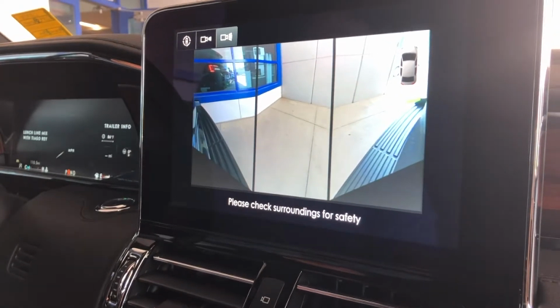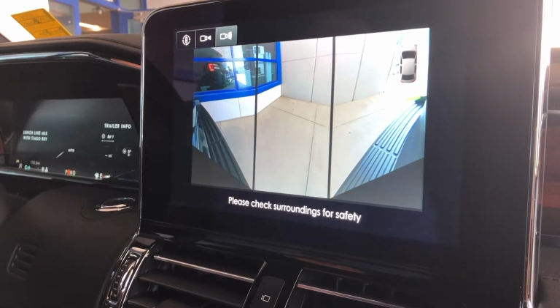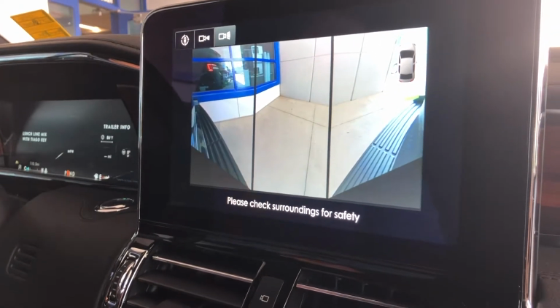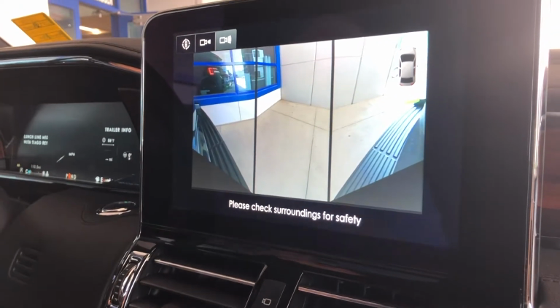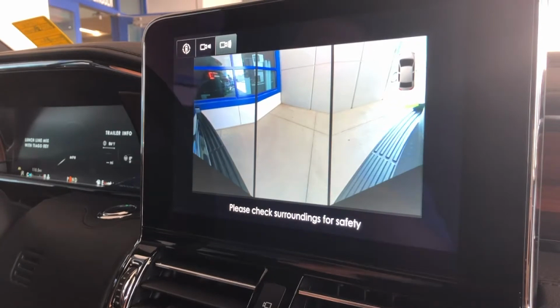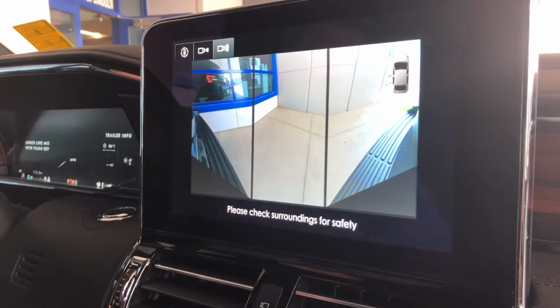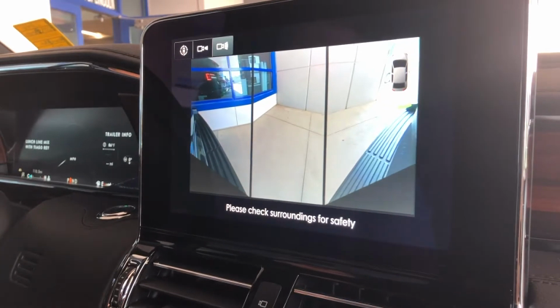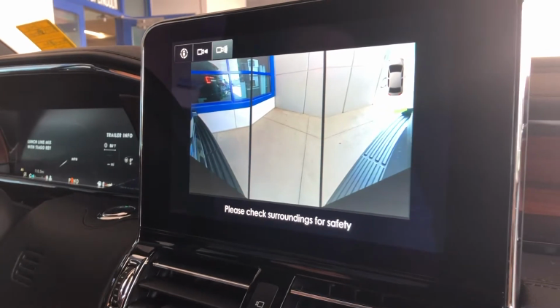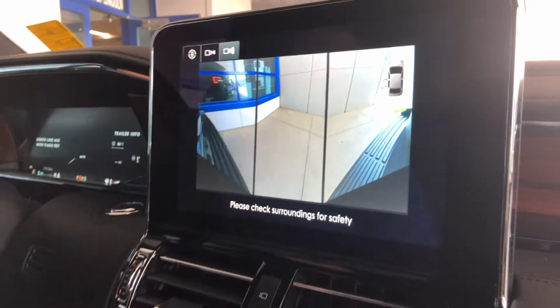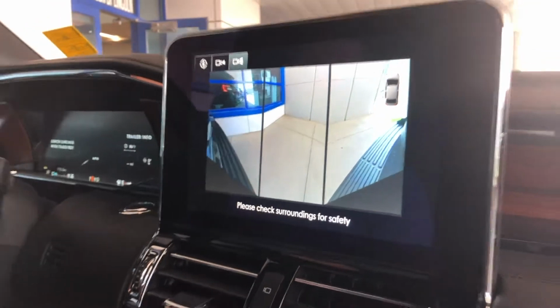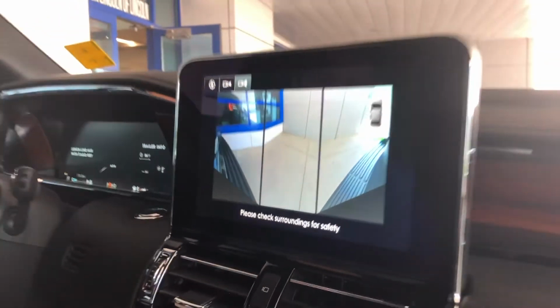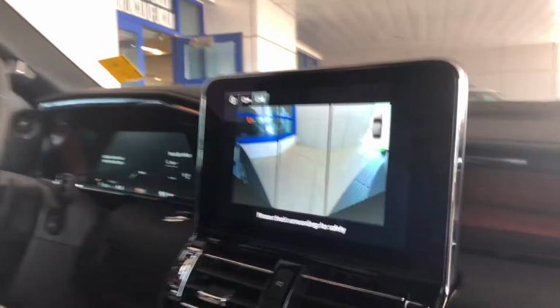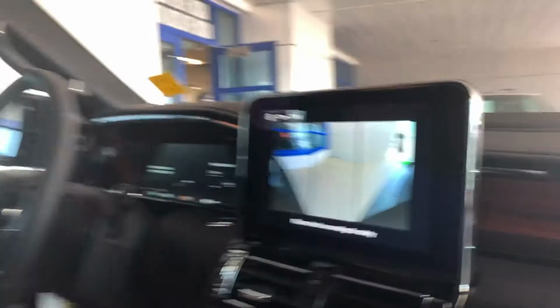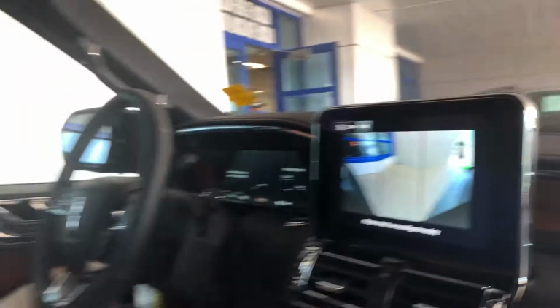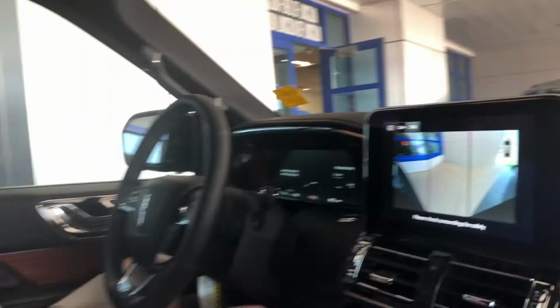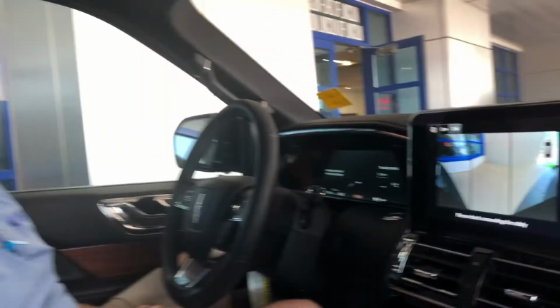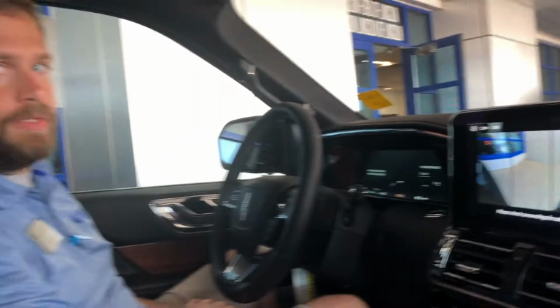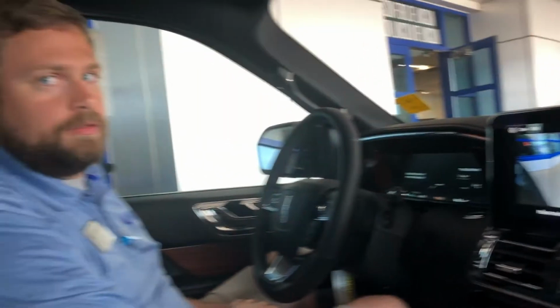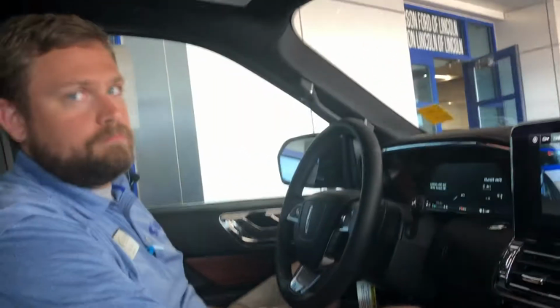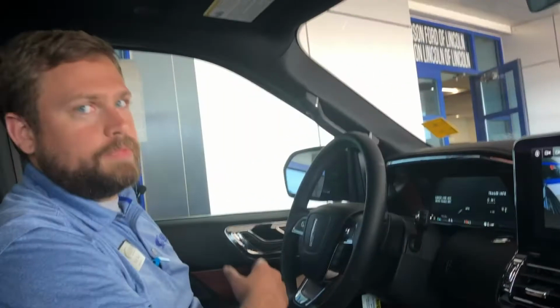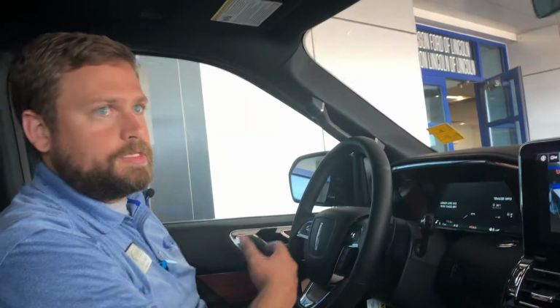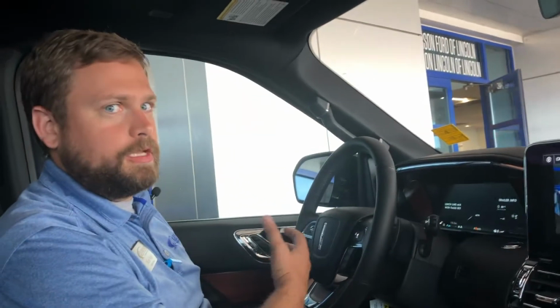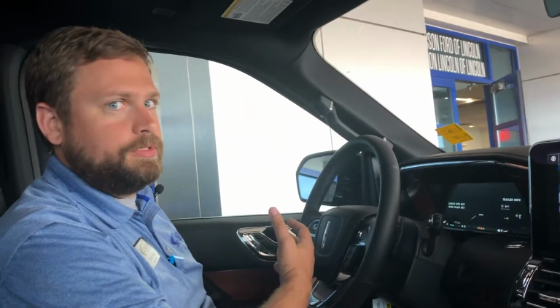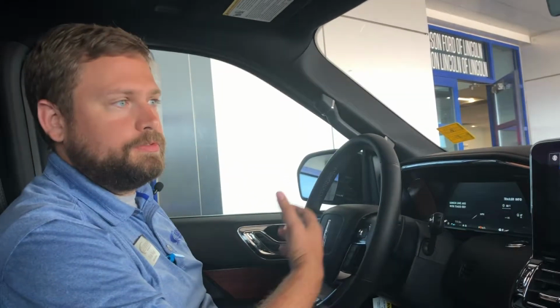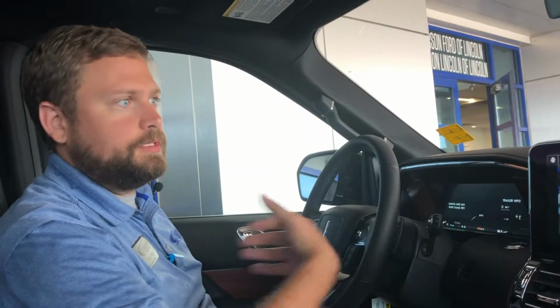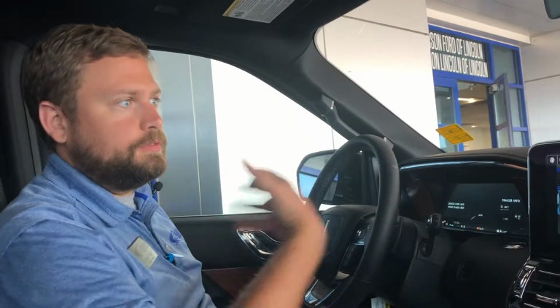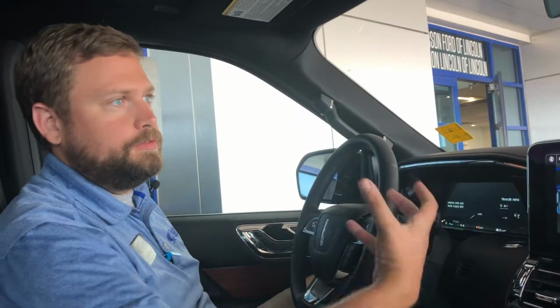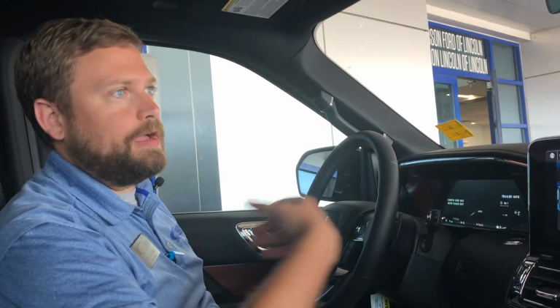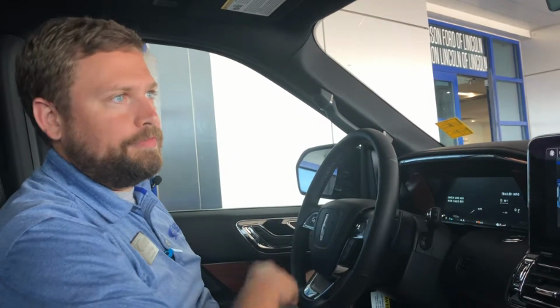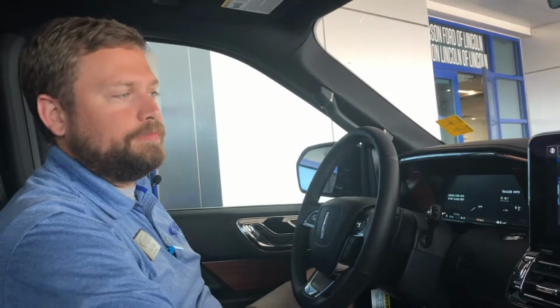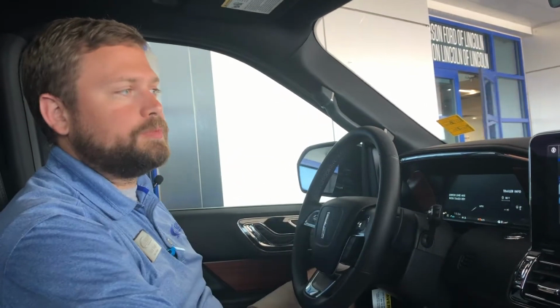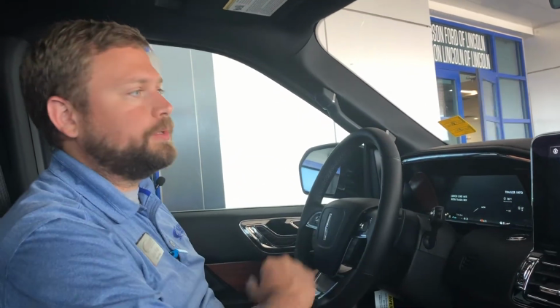So if you're pulling out of traffic and you want to make sure you can see something that's oncoming to you, you have that visibility.